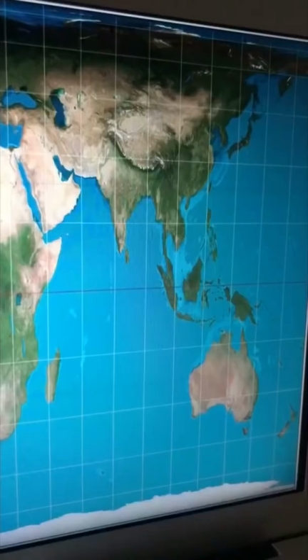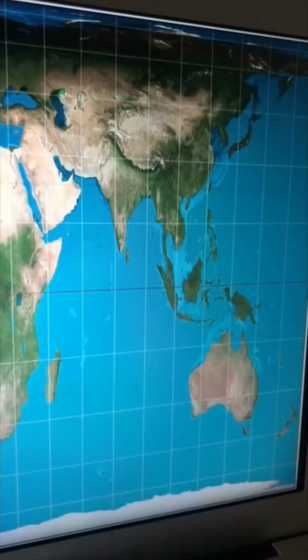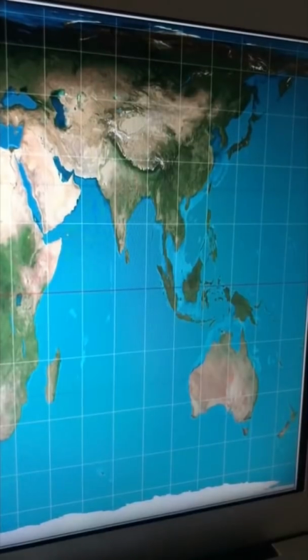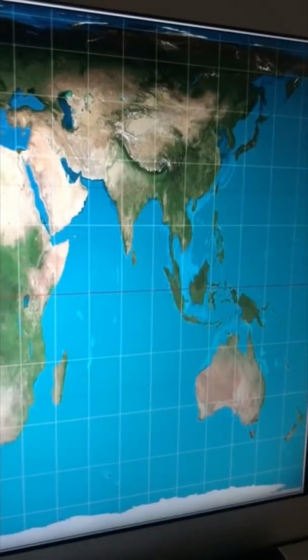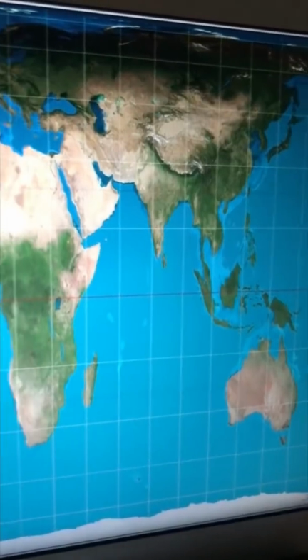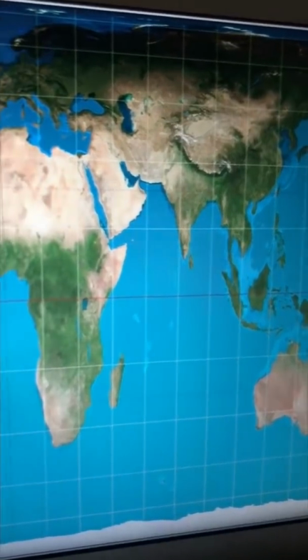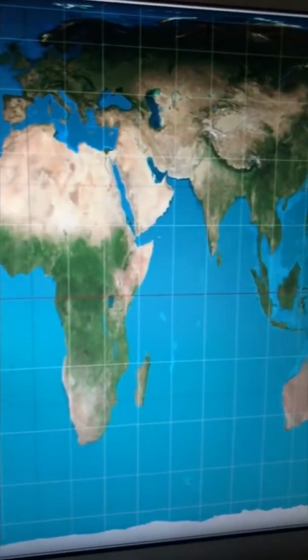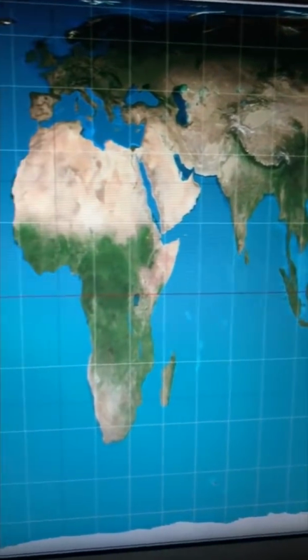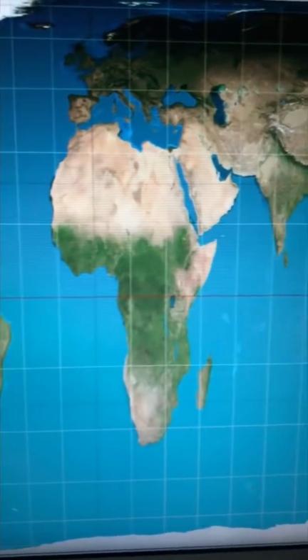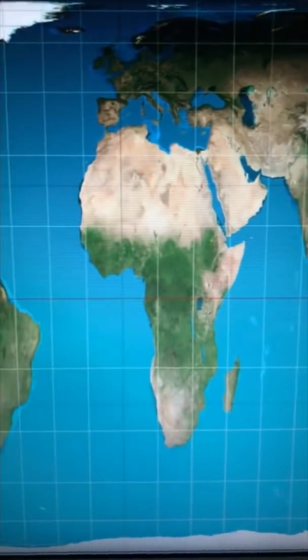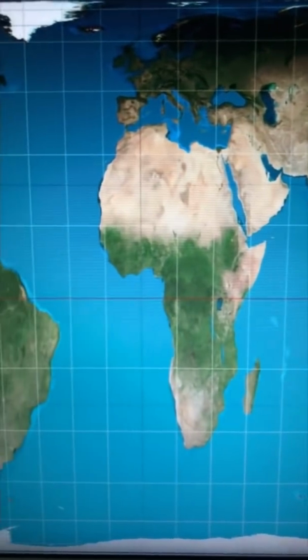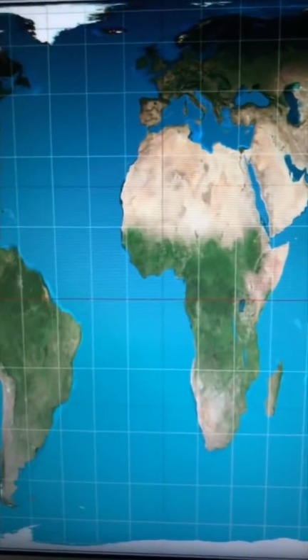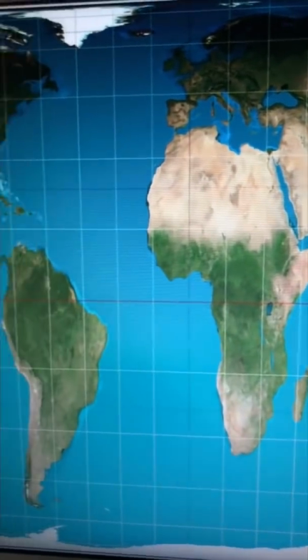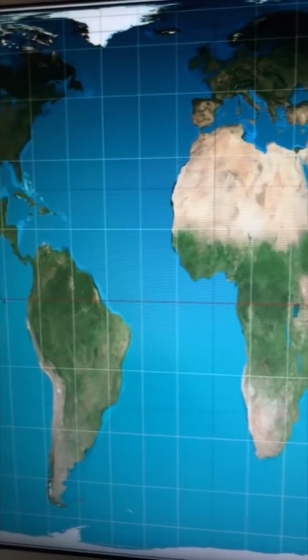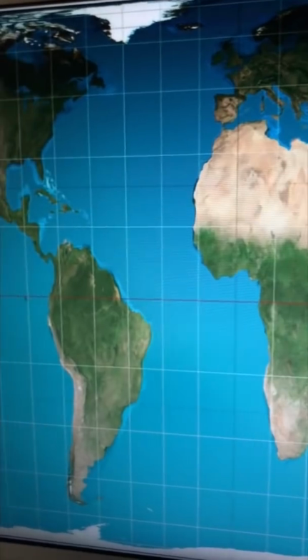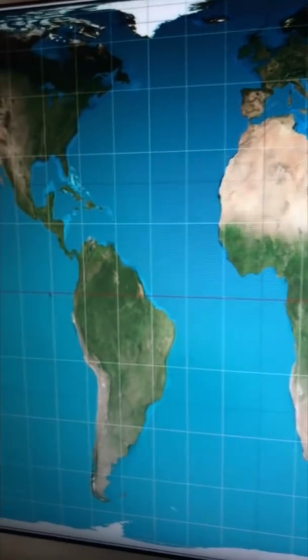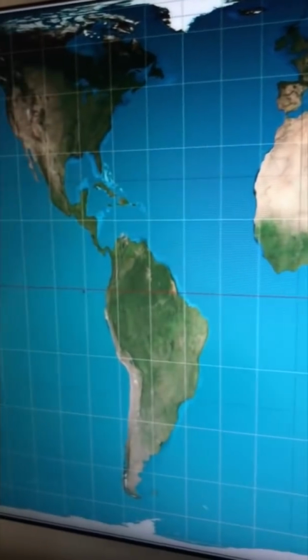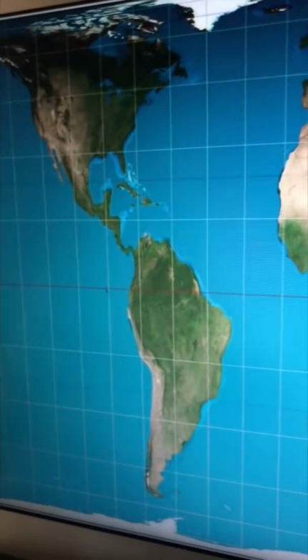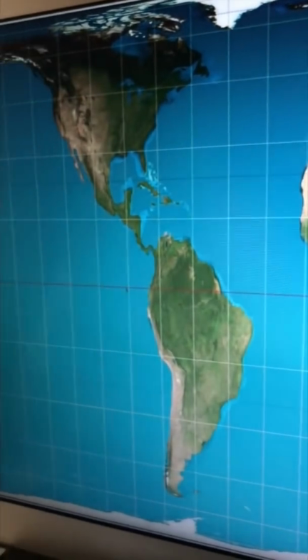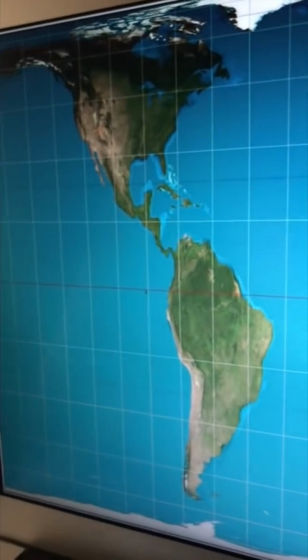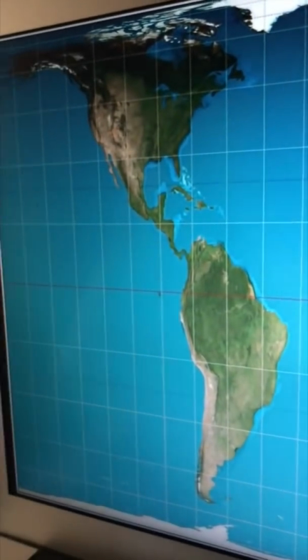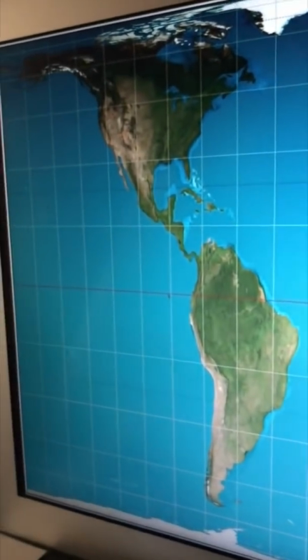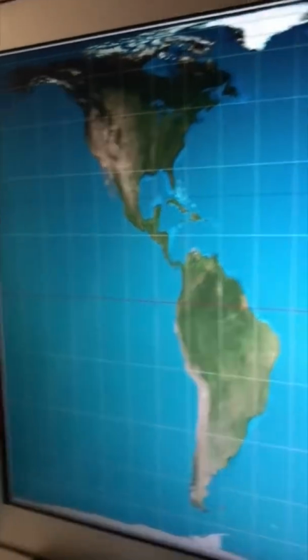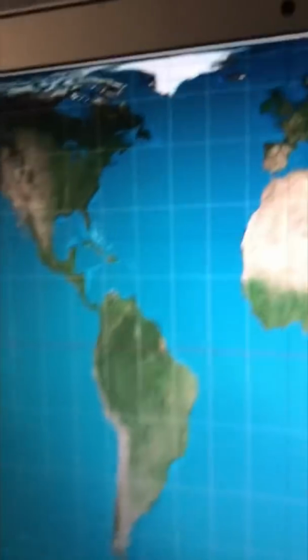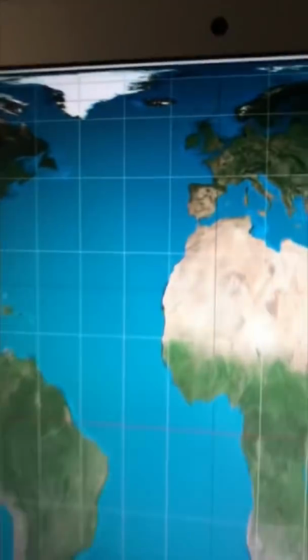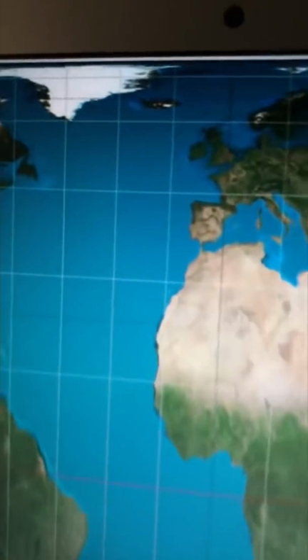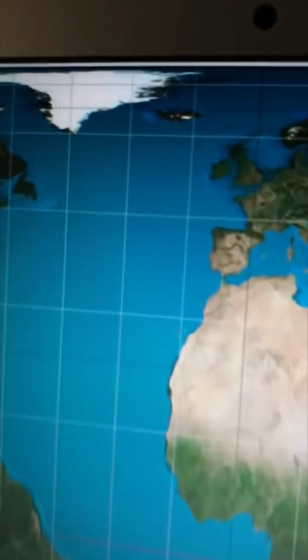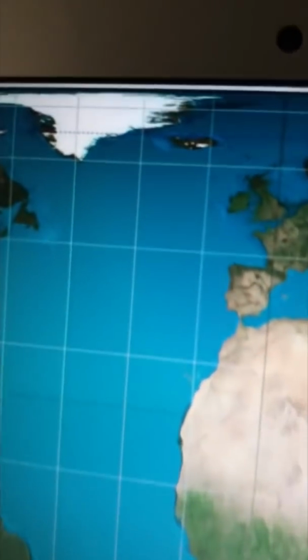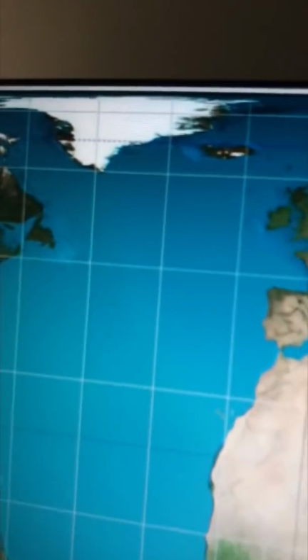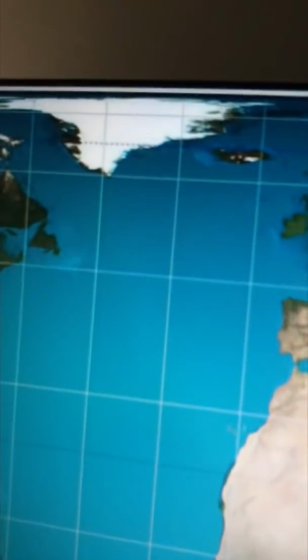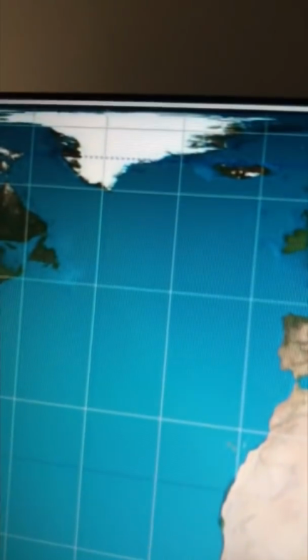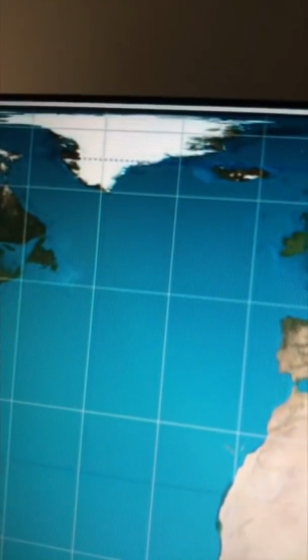The opposite is true with the Gall-Peters projection, which does a not so great job at preserving shape, but does a really good job at showing the correct size.